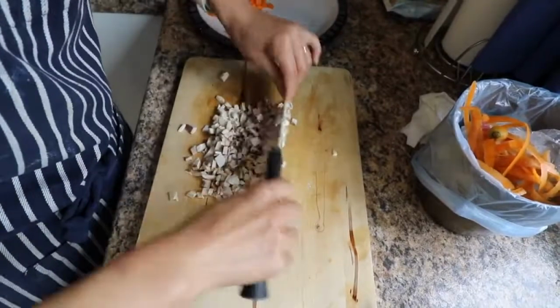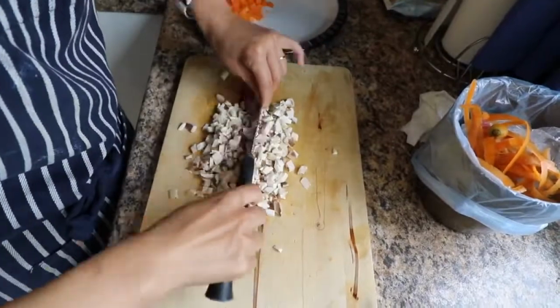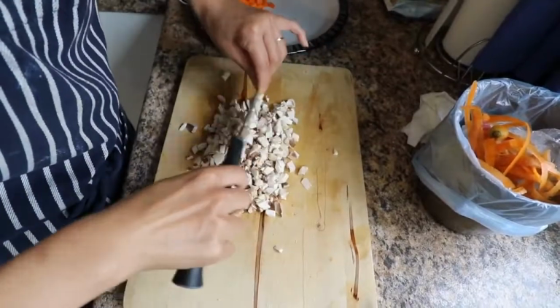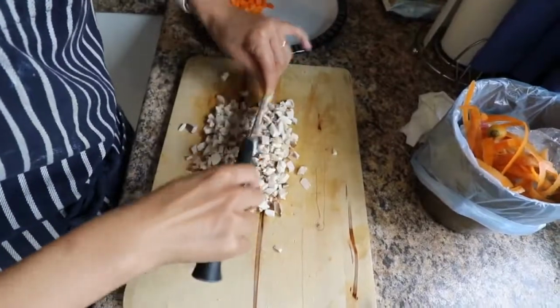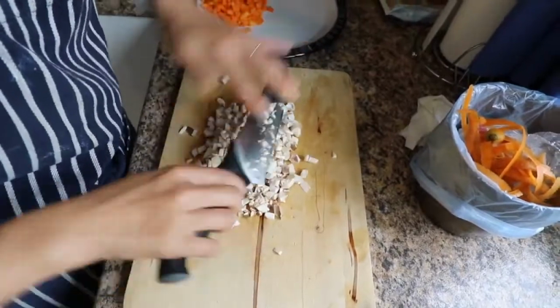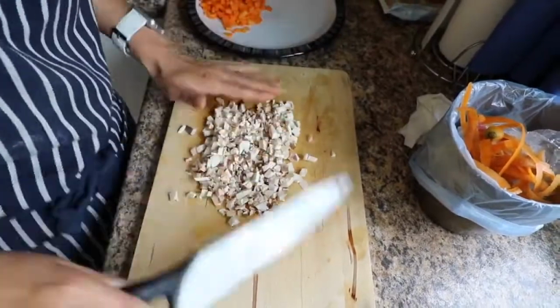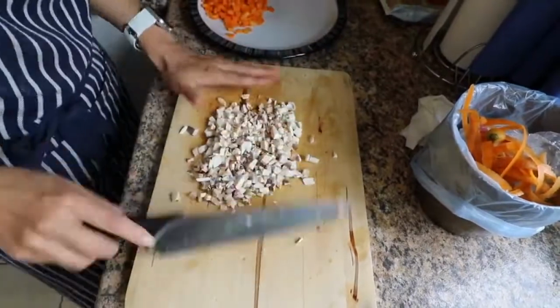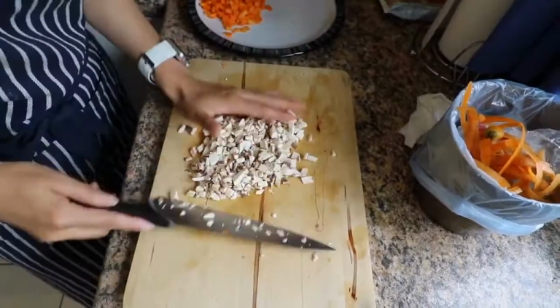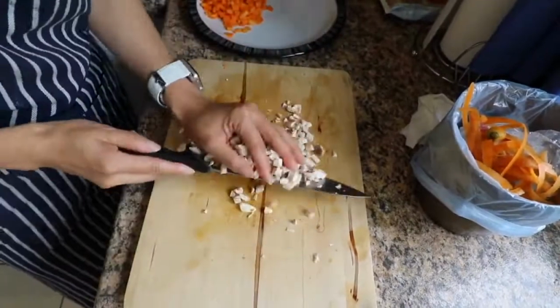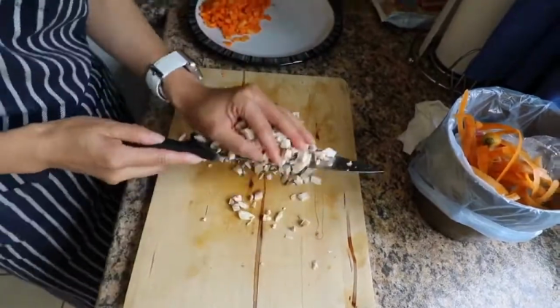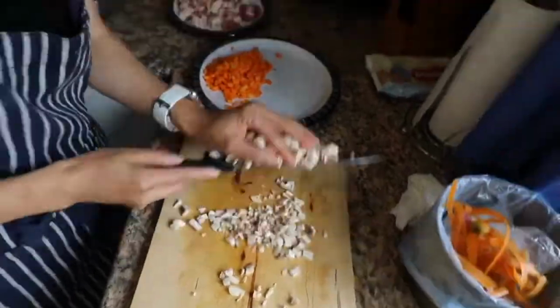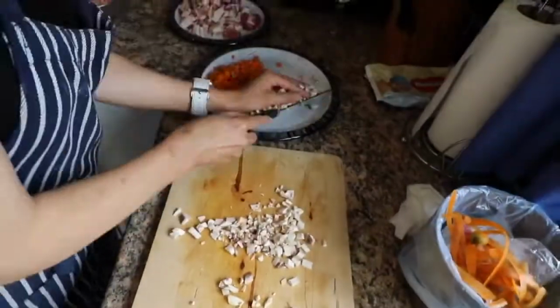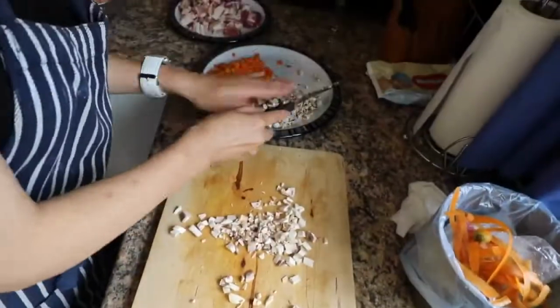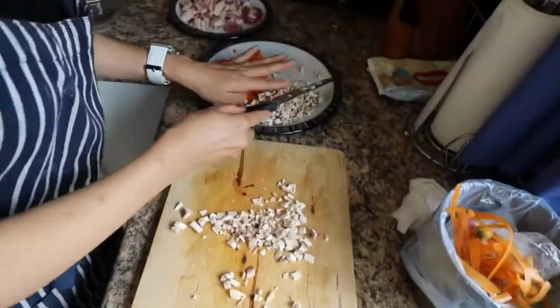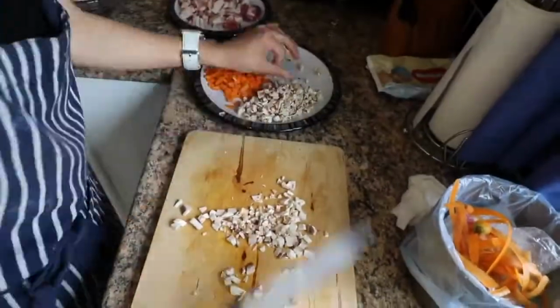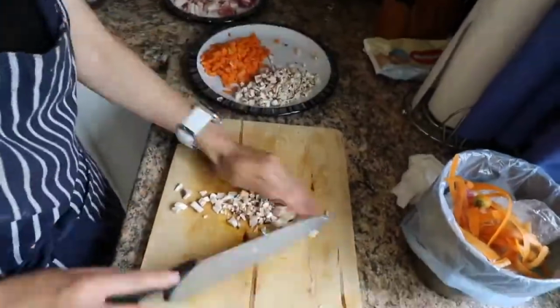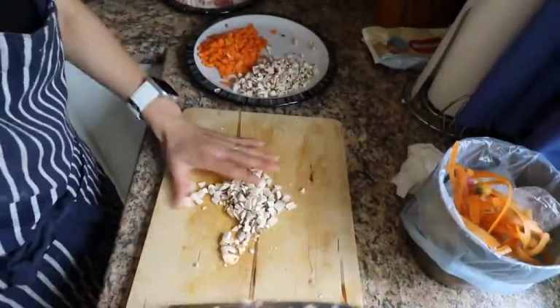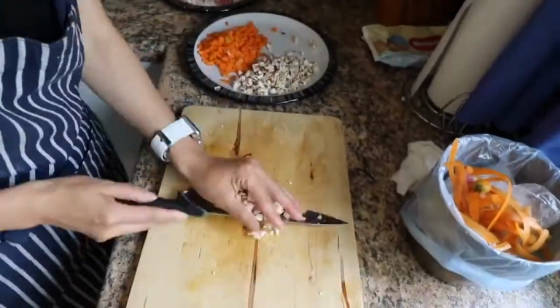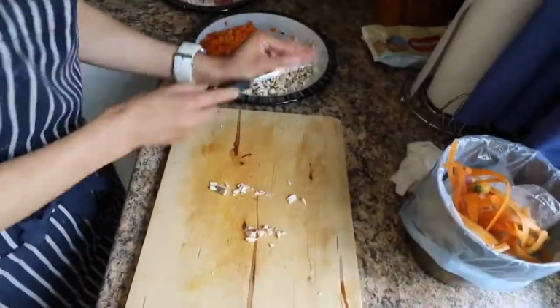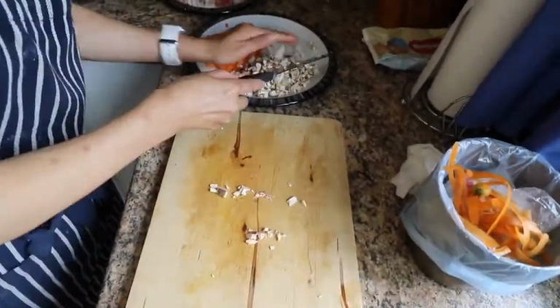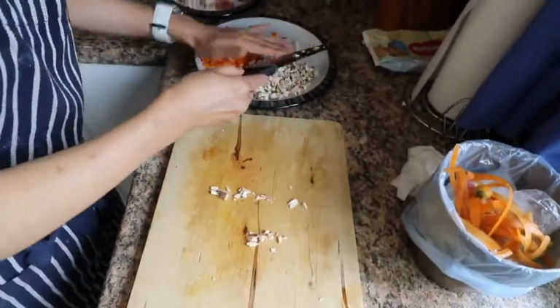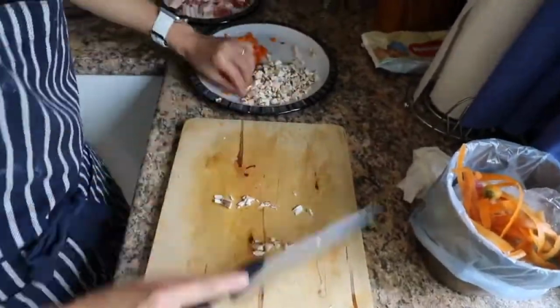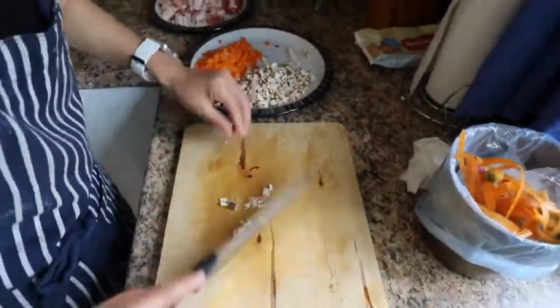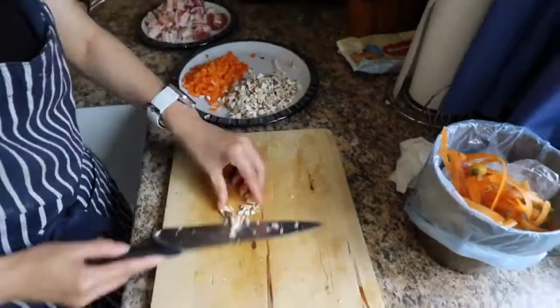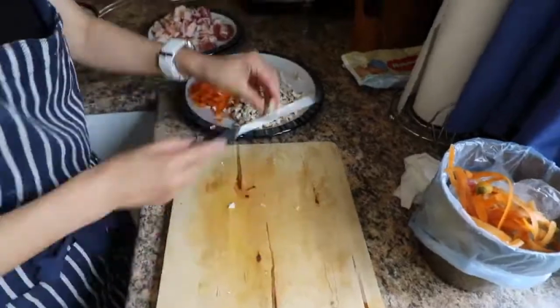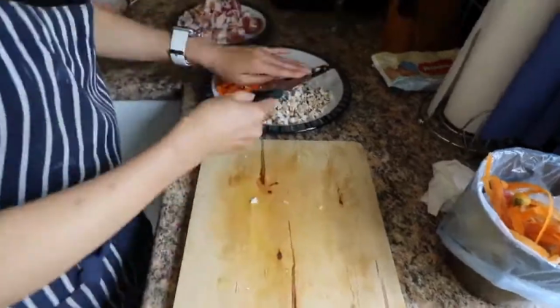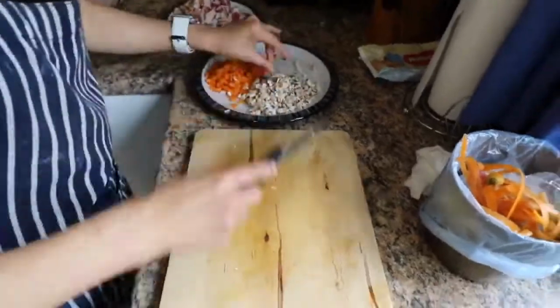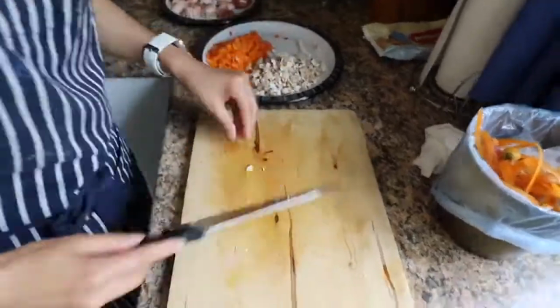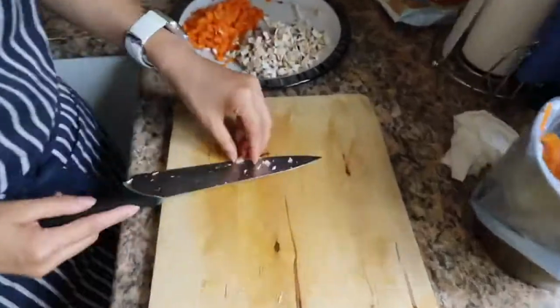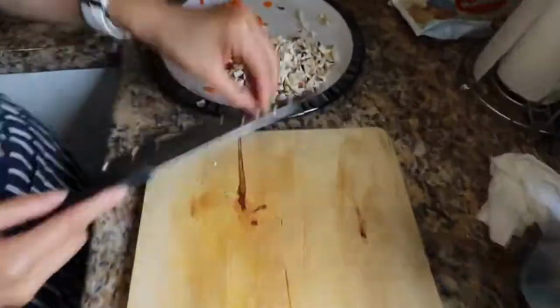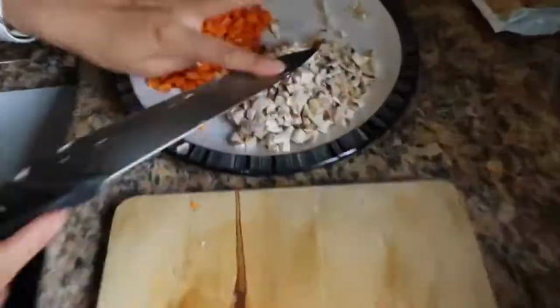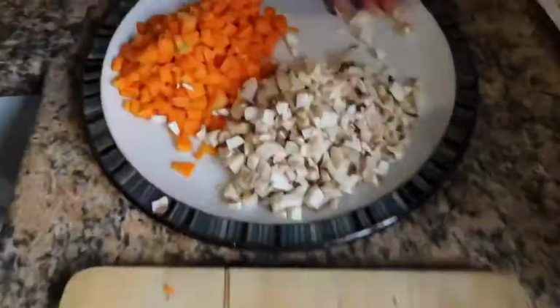The finely diced vegetables really add to the texture of the Yooksong. The carrots give you a slight crunch, the mushrooms take on all the flavor, so you get a nice variety.